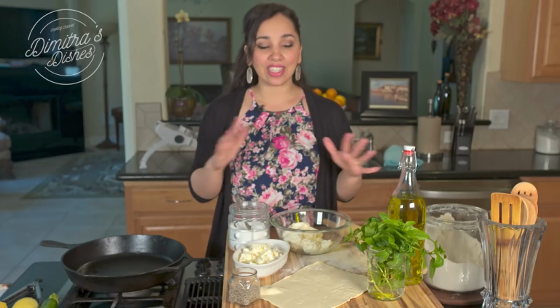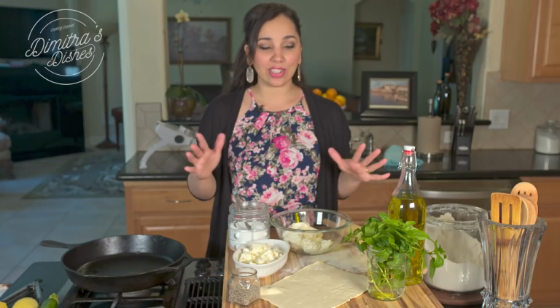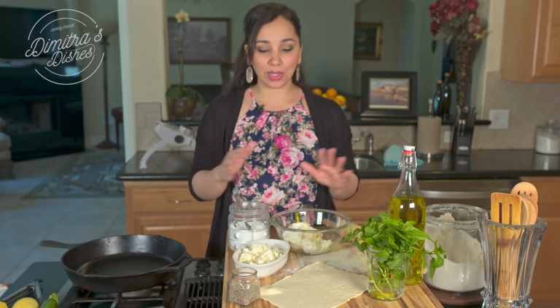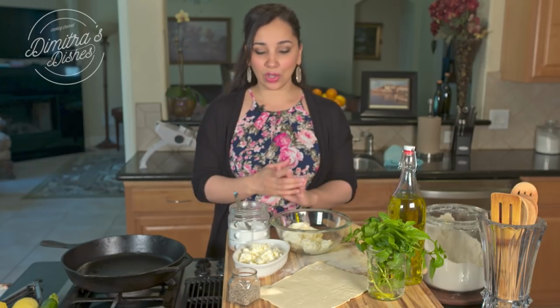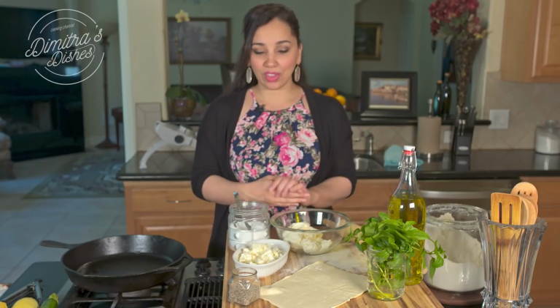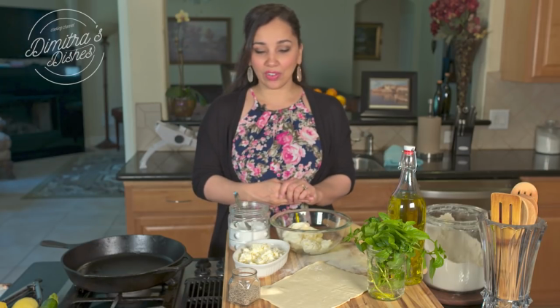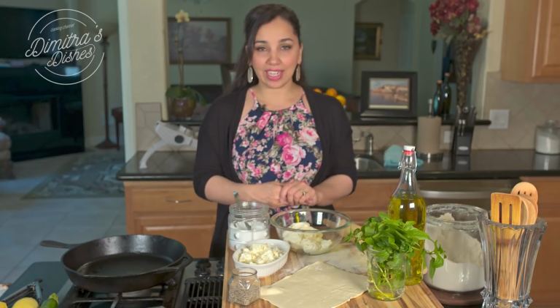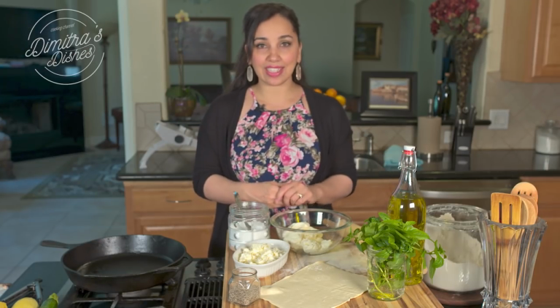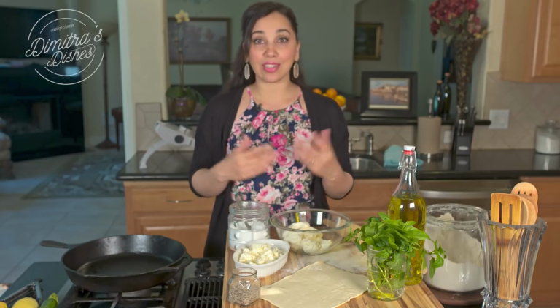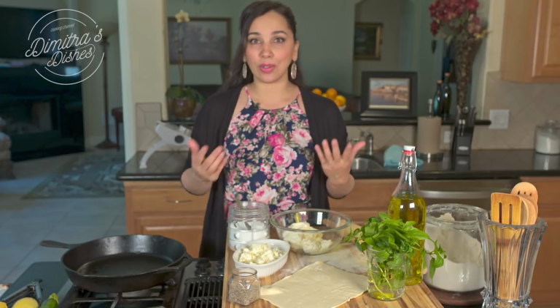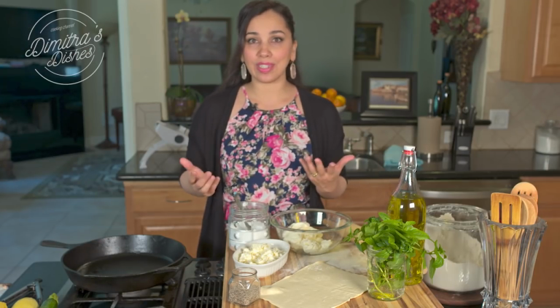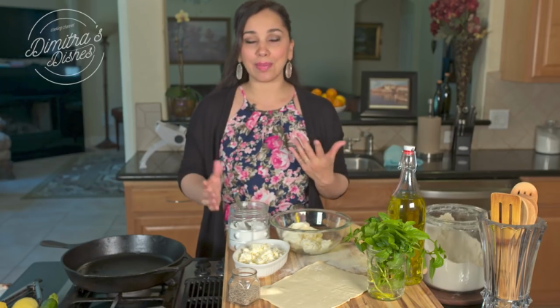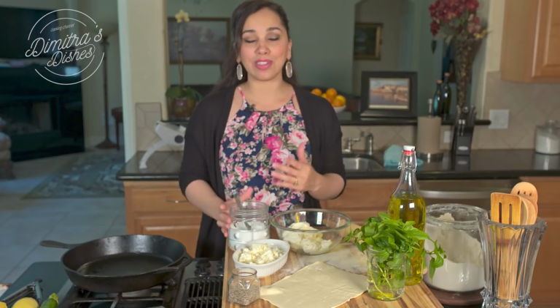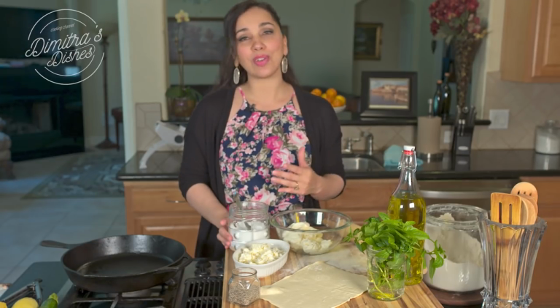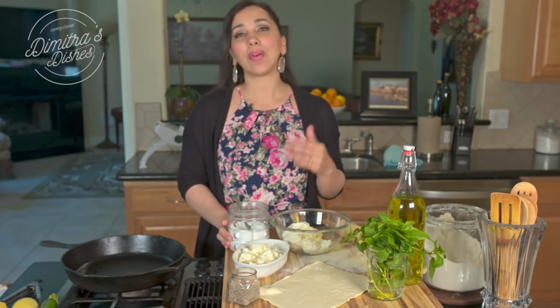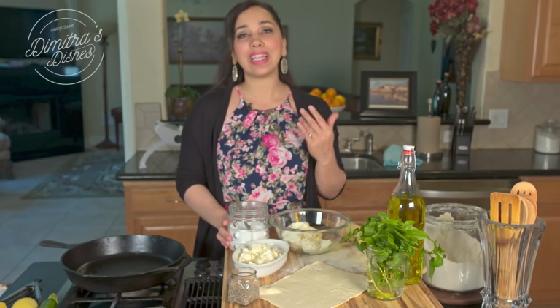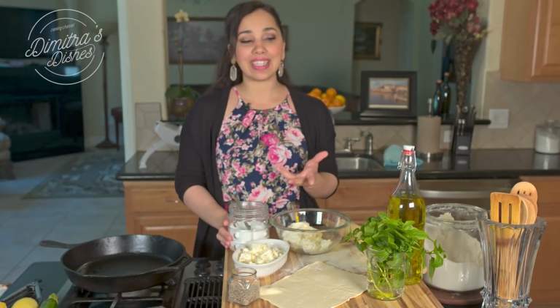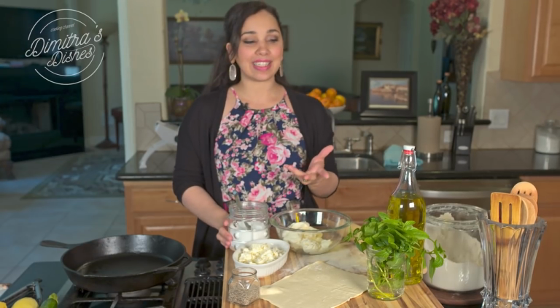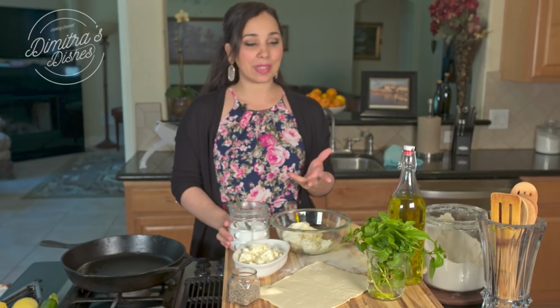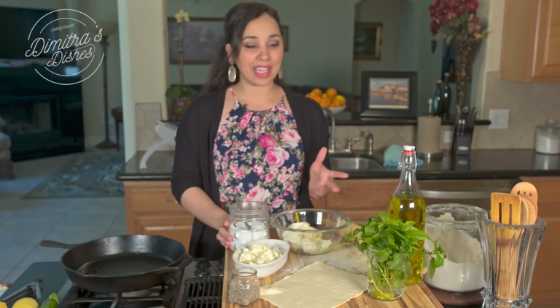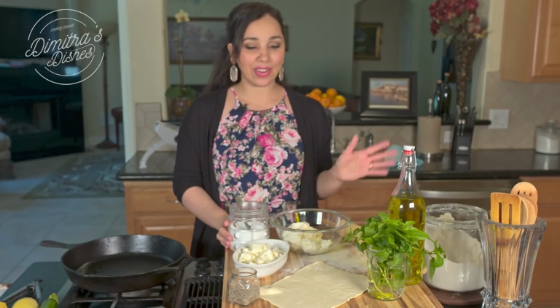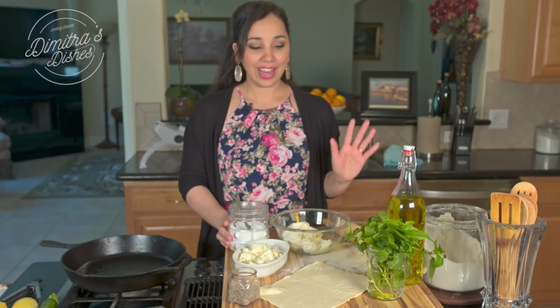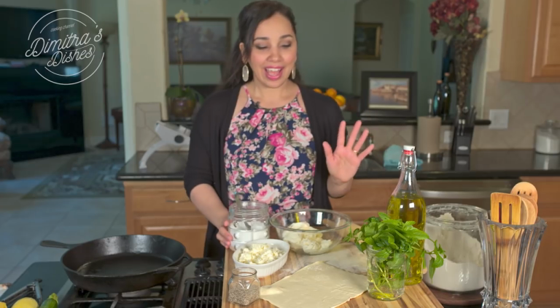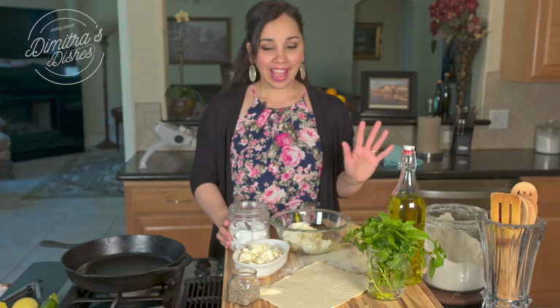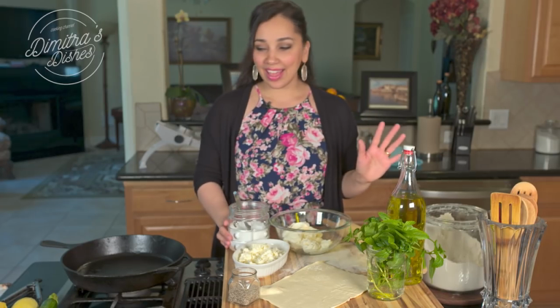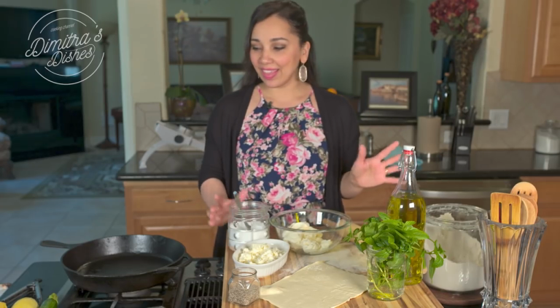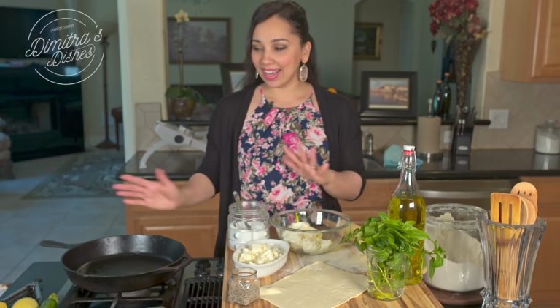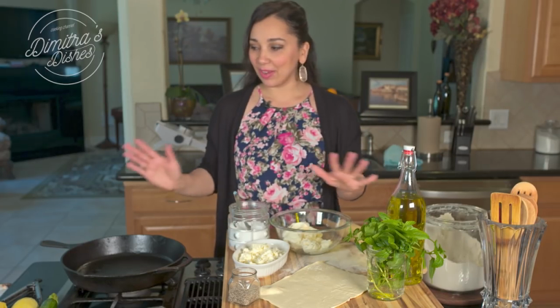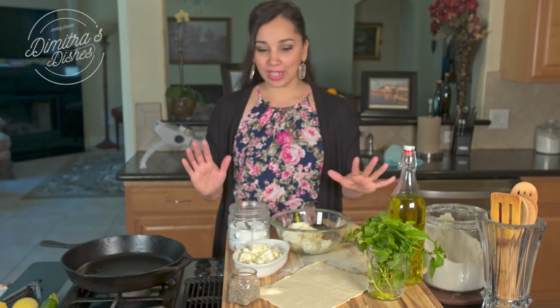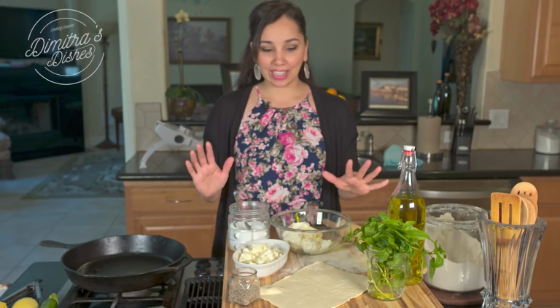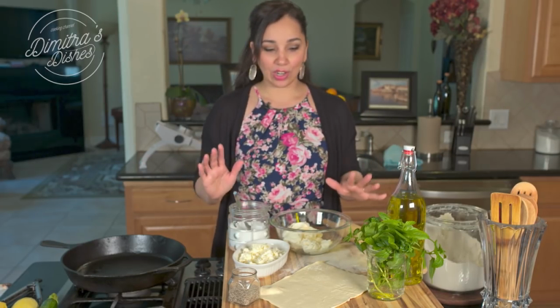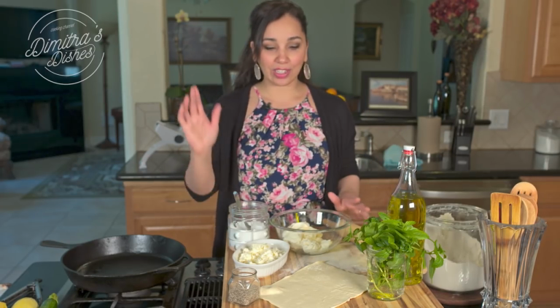It's delicious. We're going to go over the ingredients. As always, I'm going to show you how easy it is to put together, and then we're going to get started.